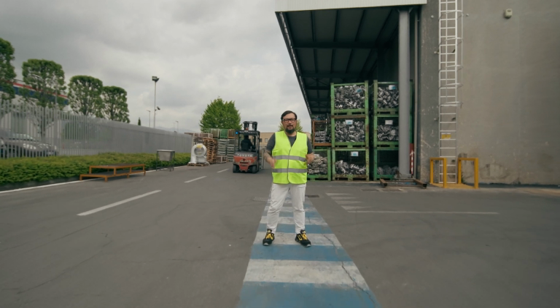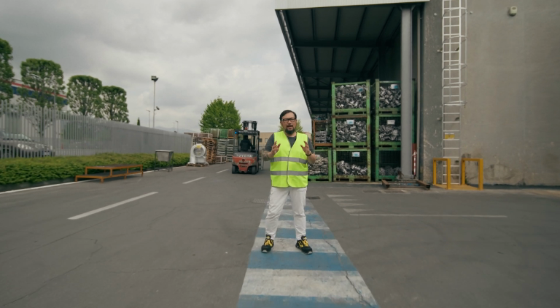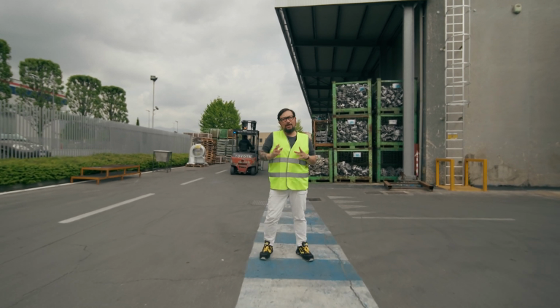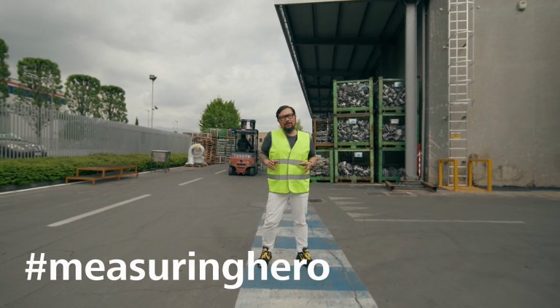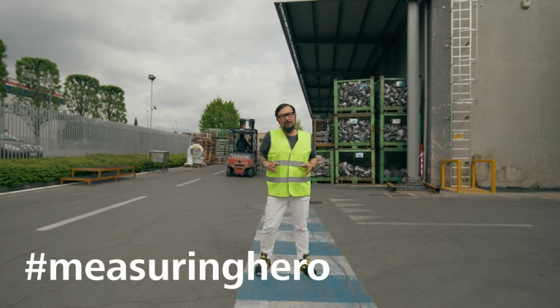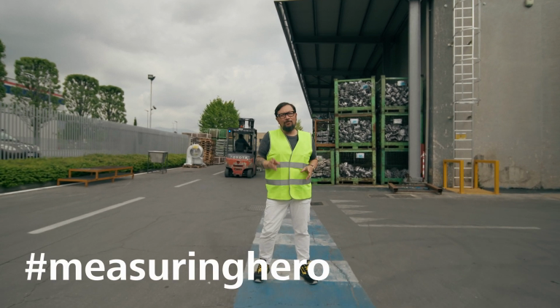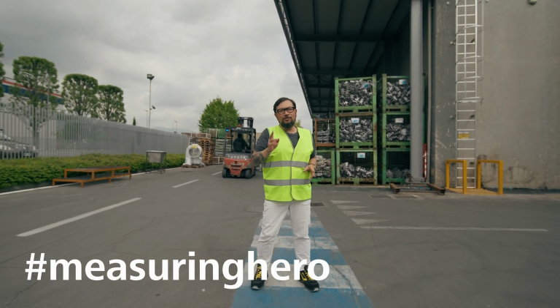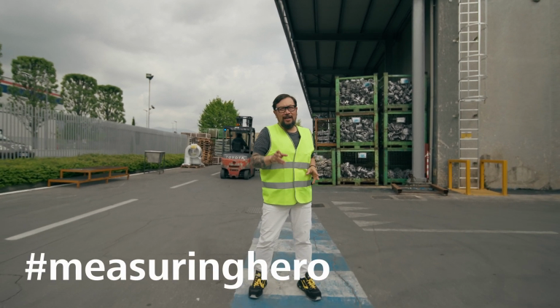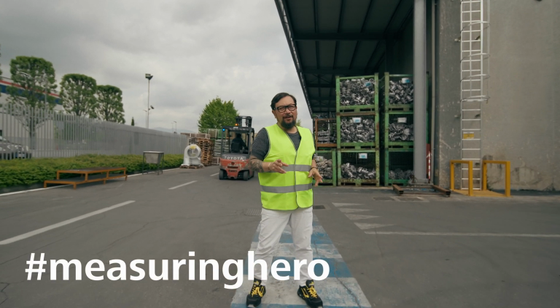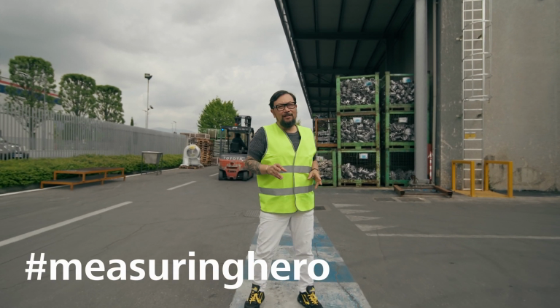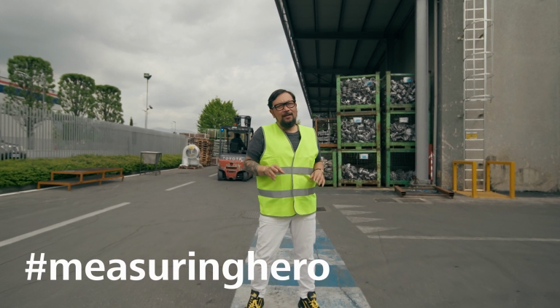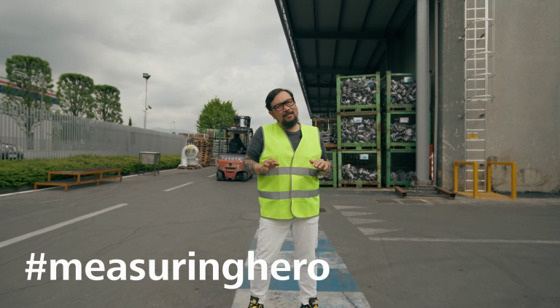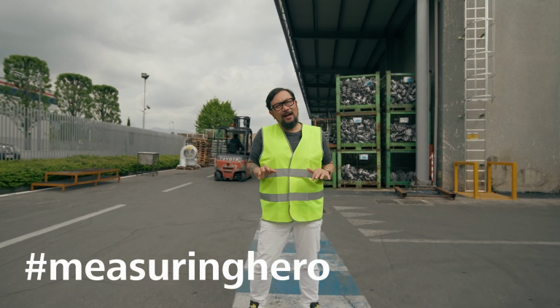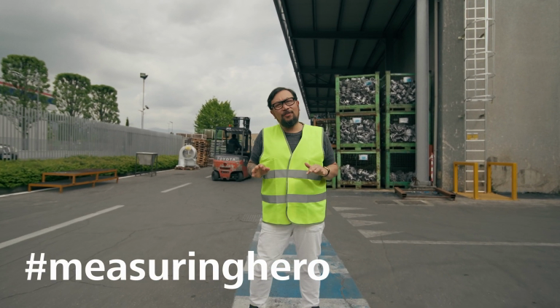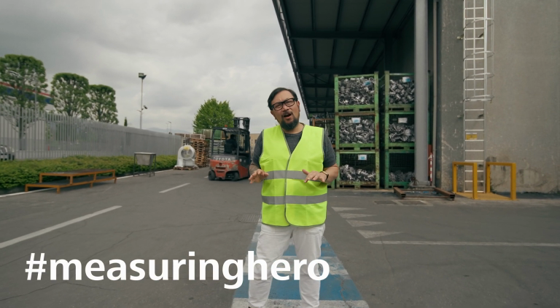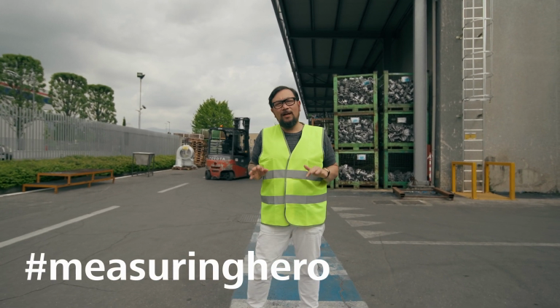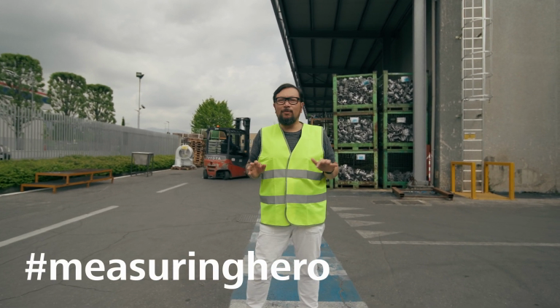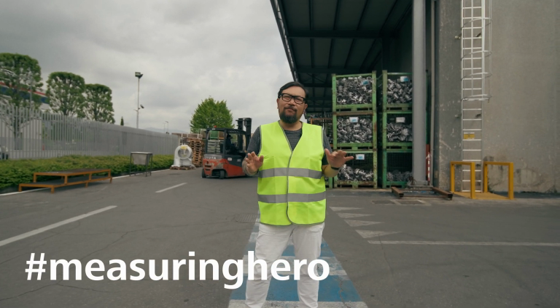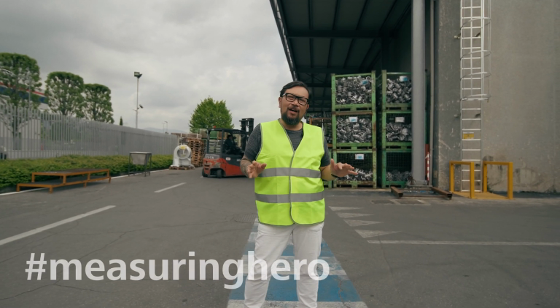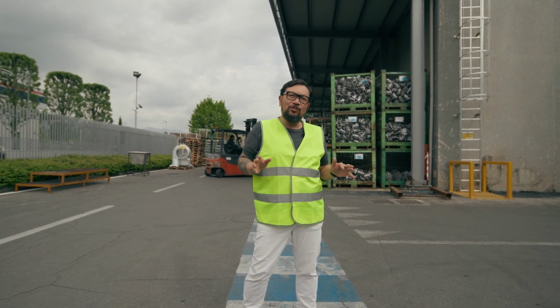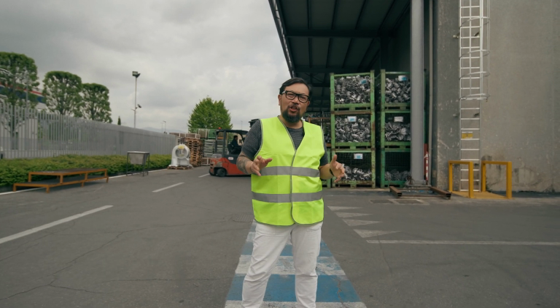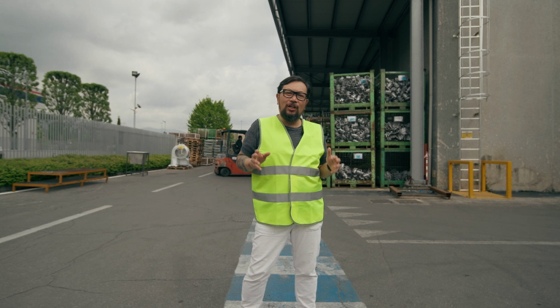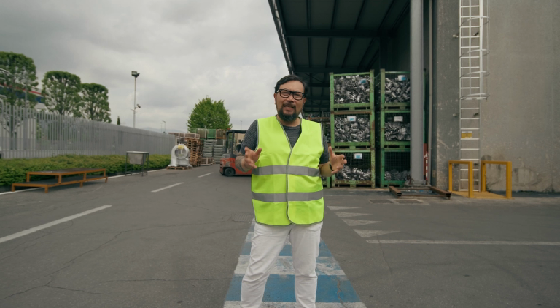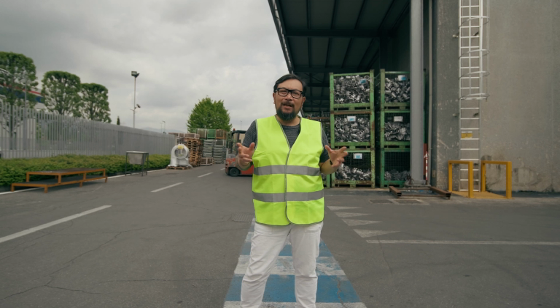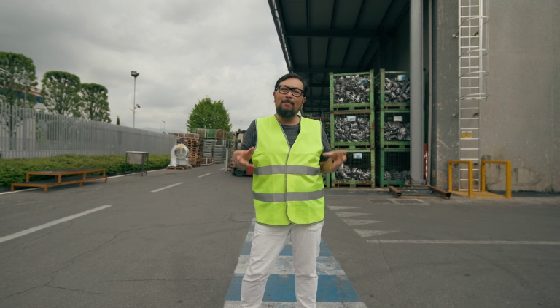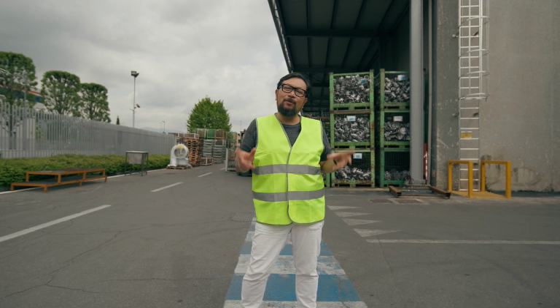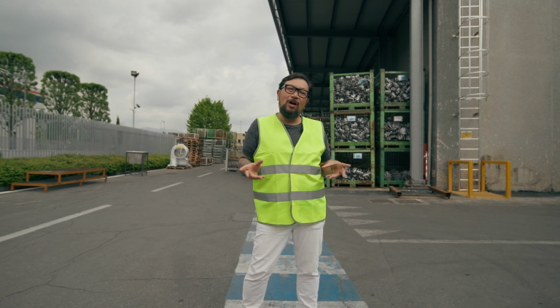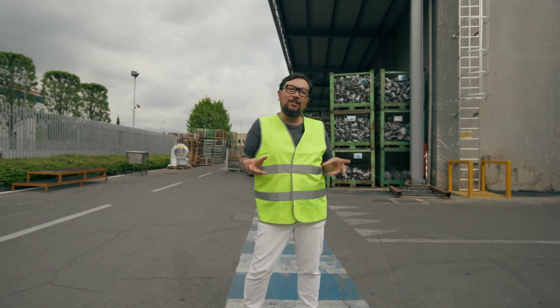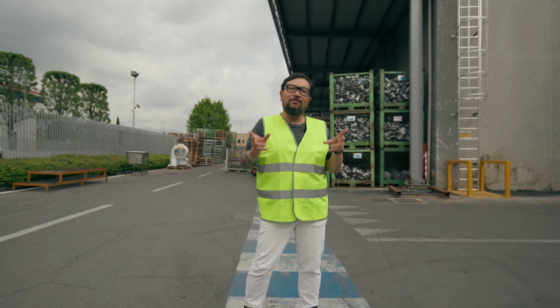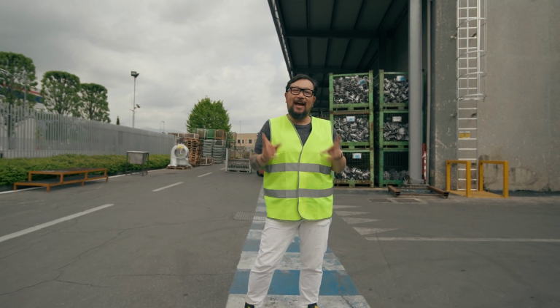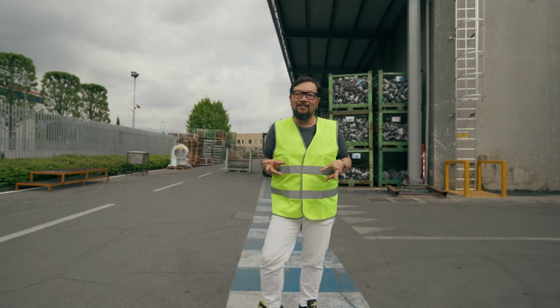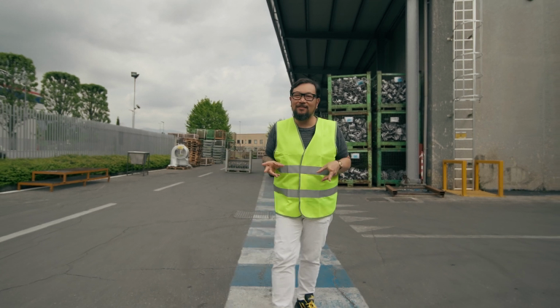Hey Measuring Hero, Jay here. Today I thought it would be fun to learn a little bit about the process of castings.